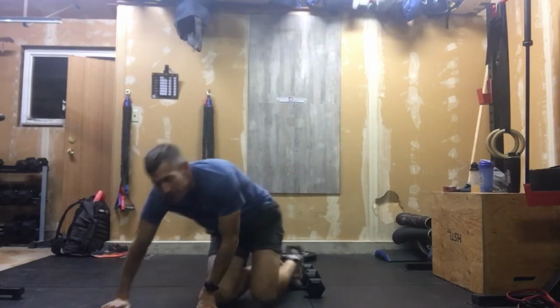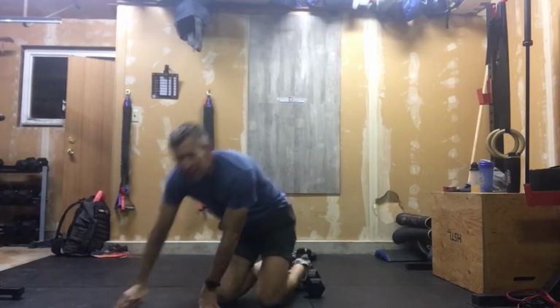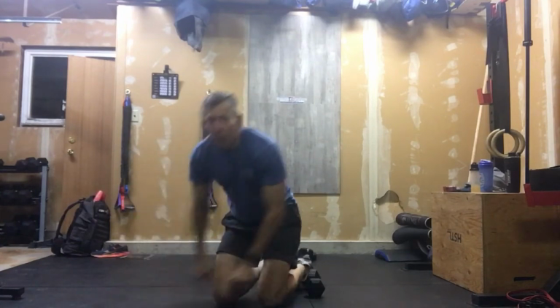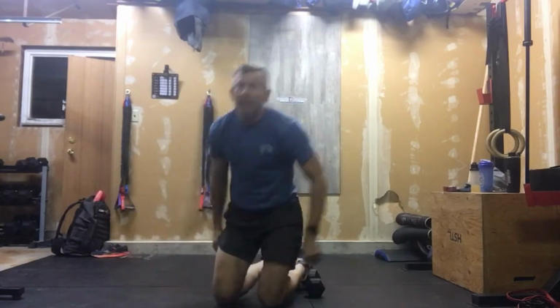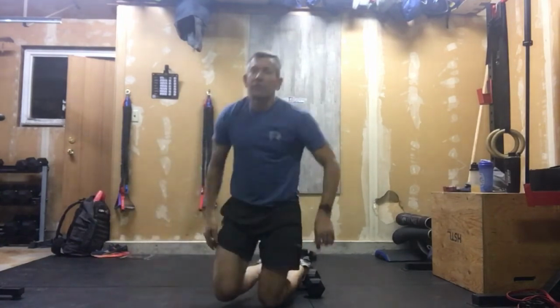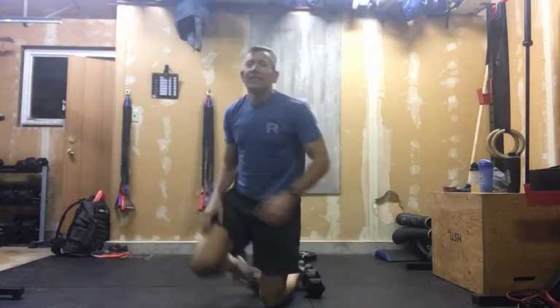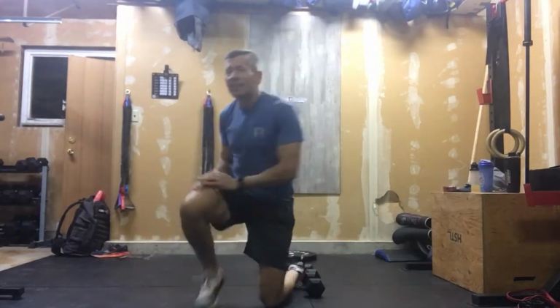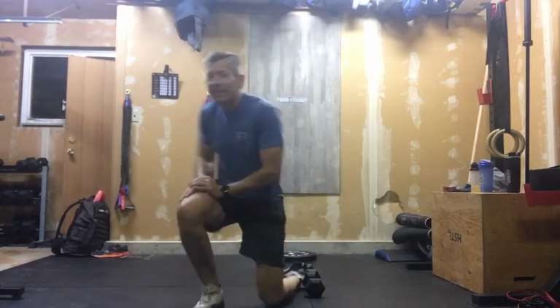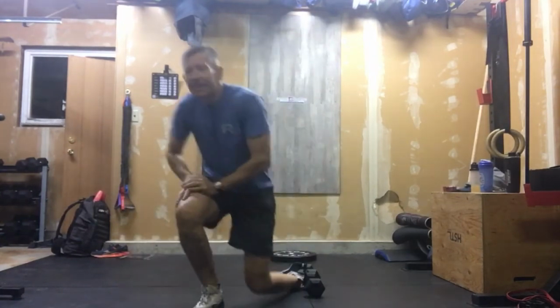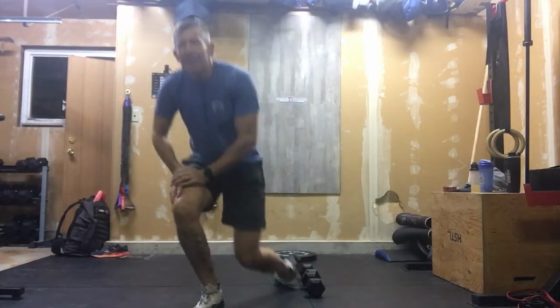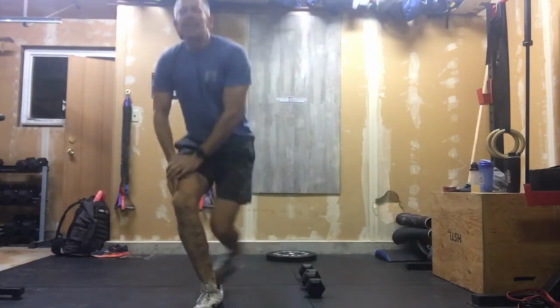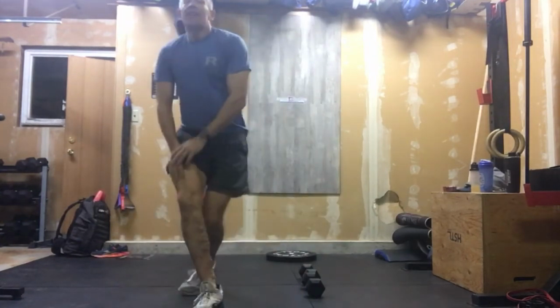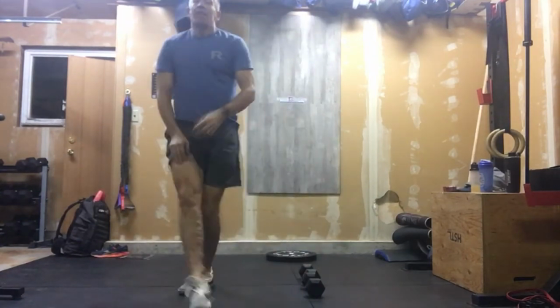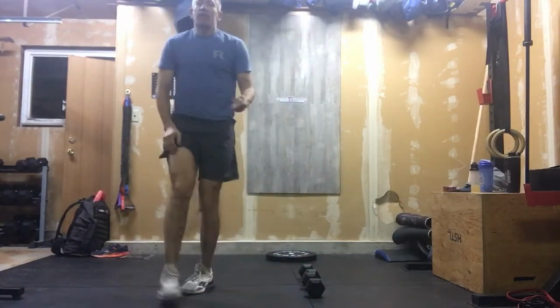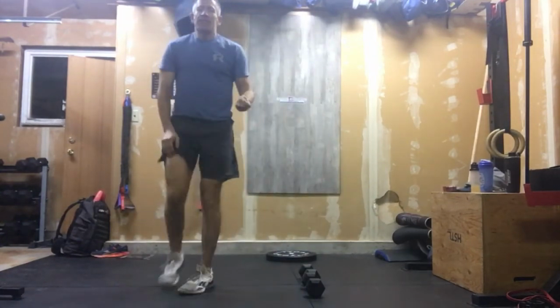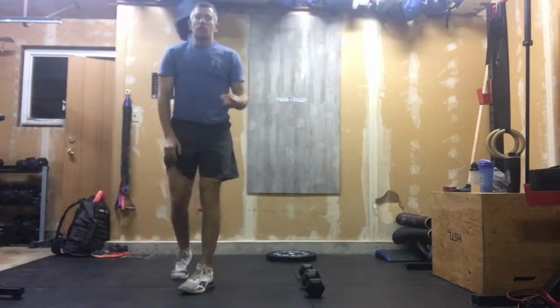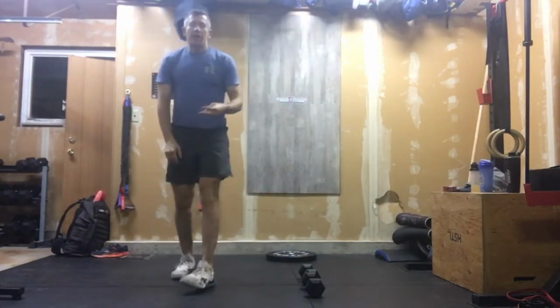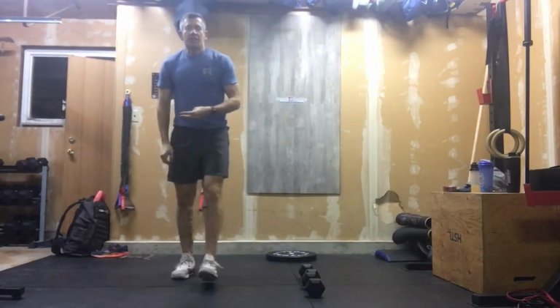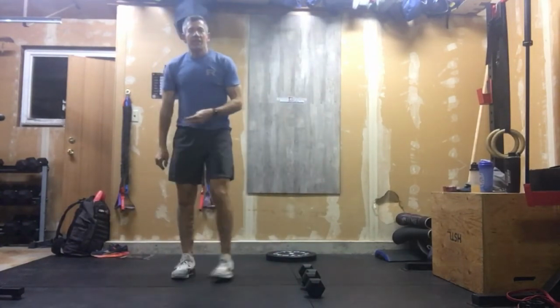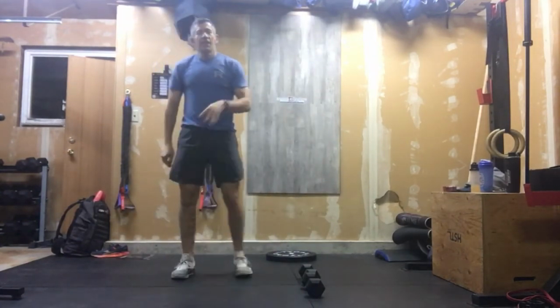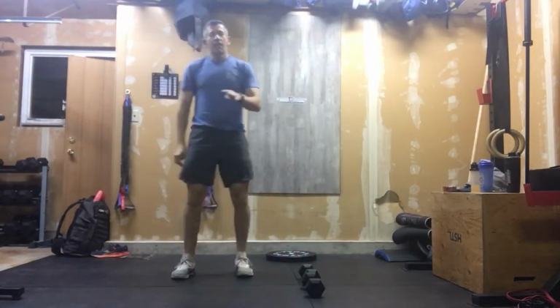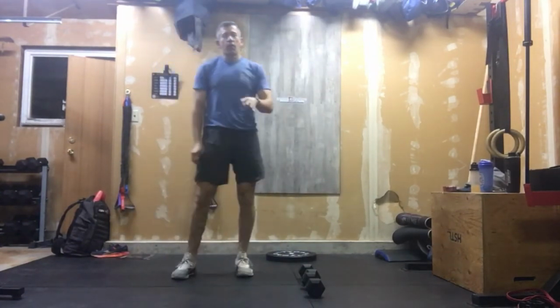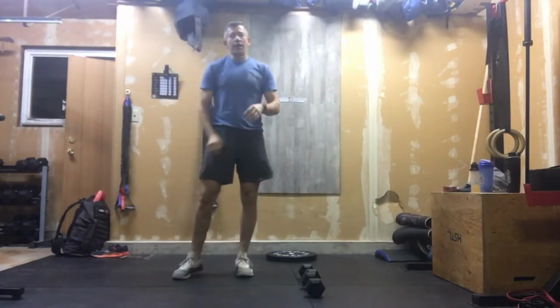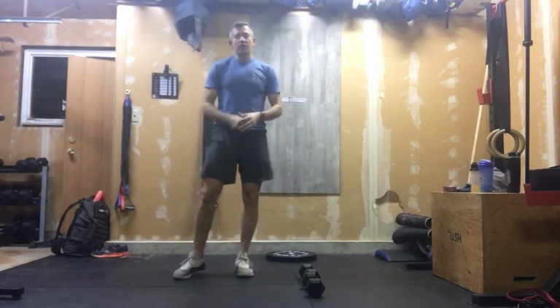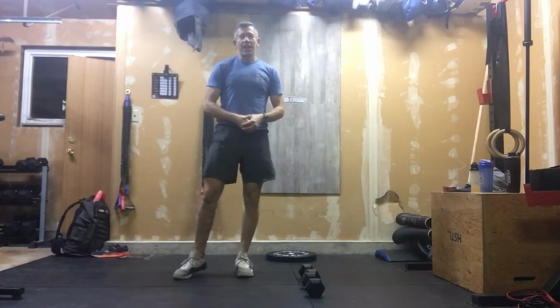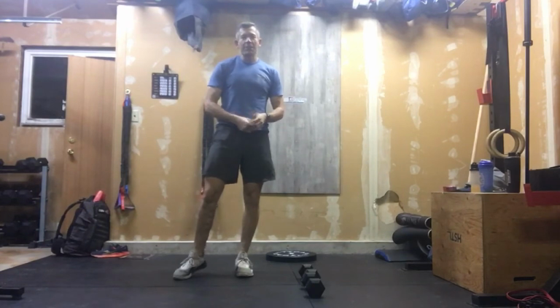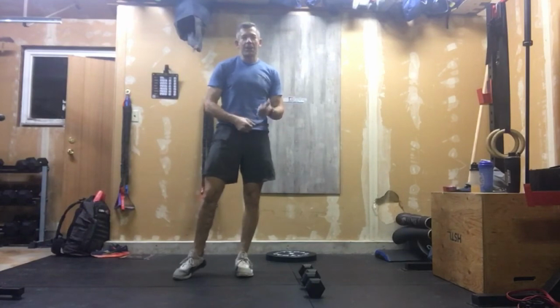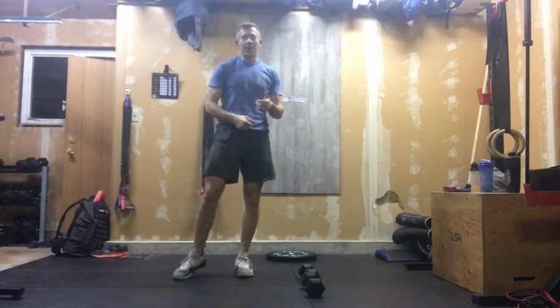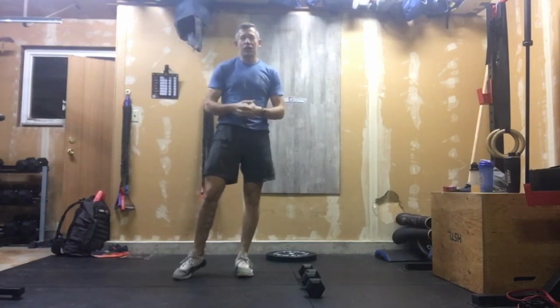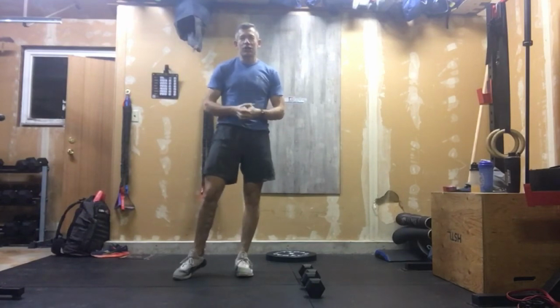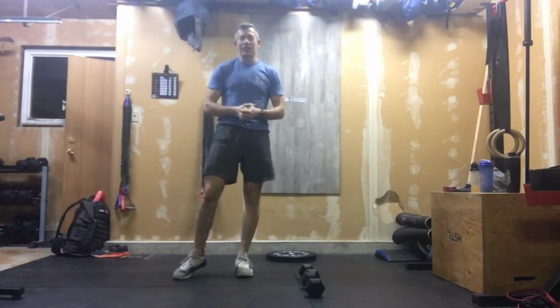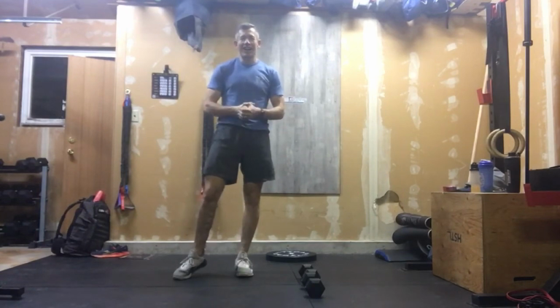That's your workout: 15, 20, 30. Four rounds for time. Good luck.